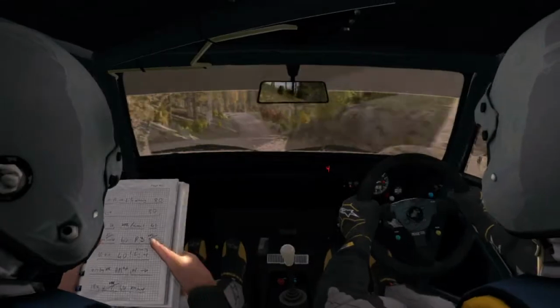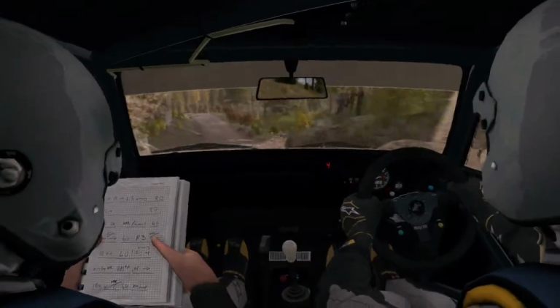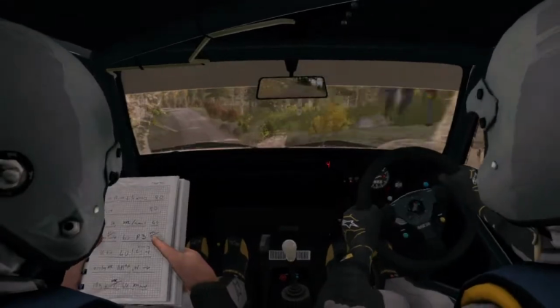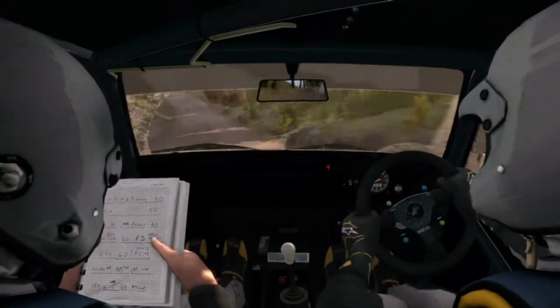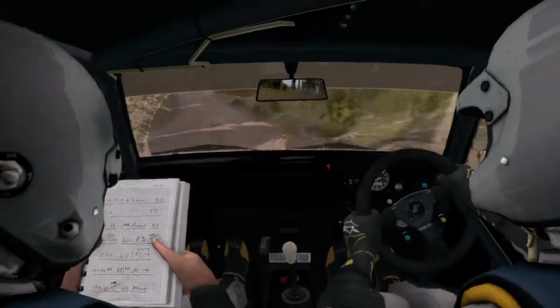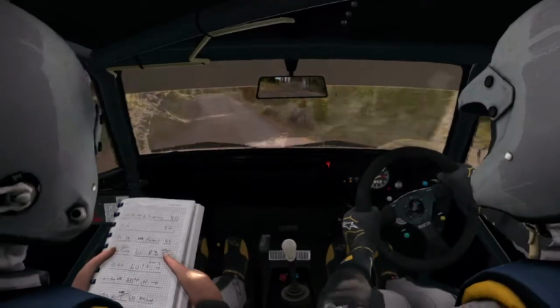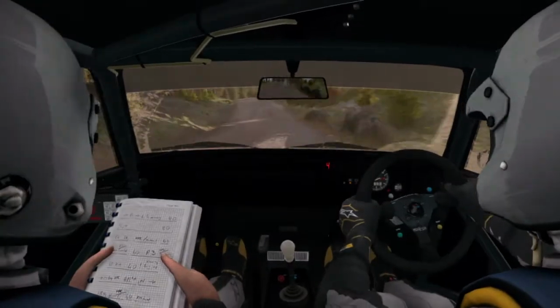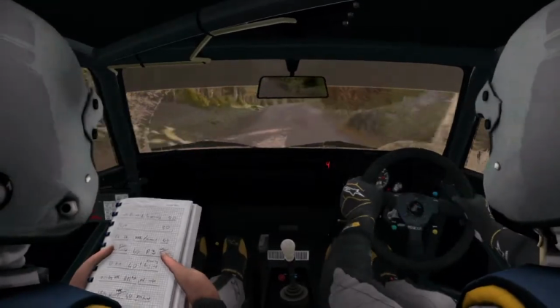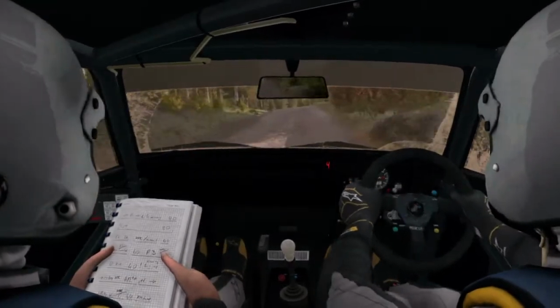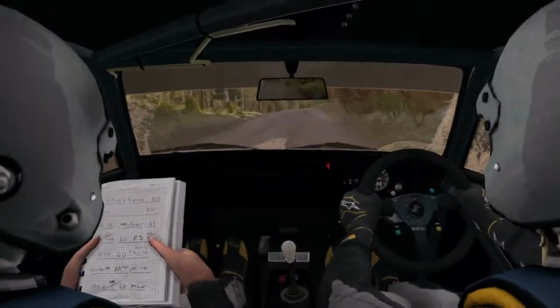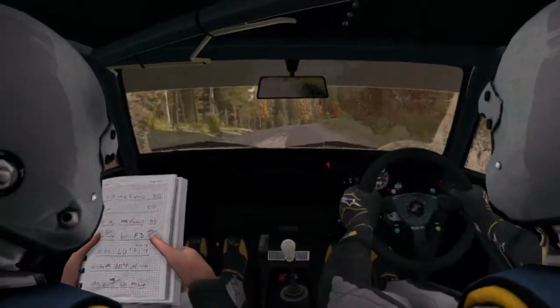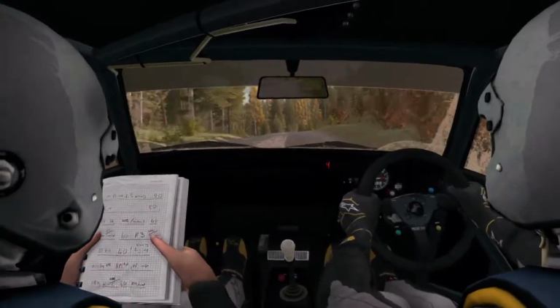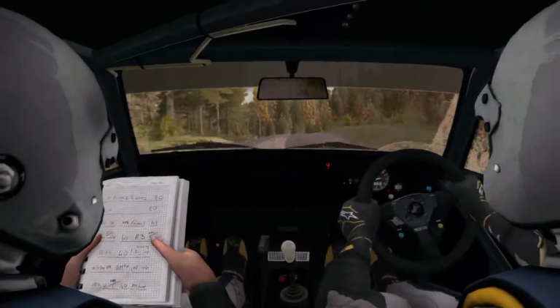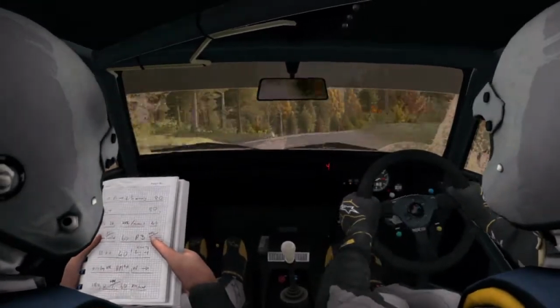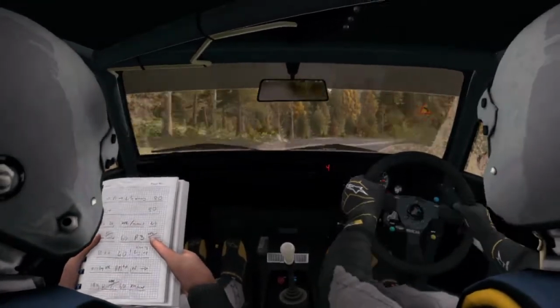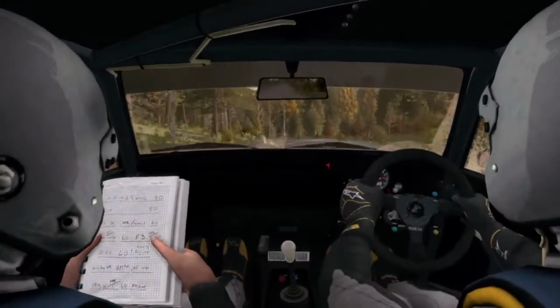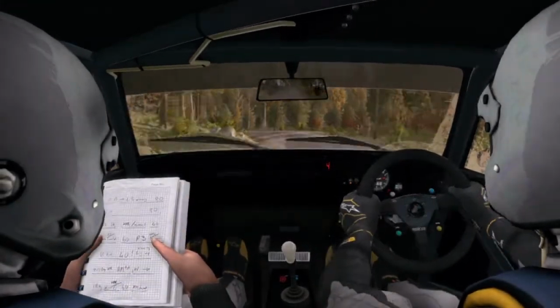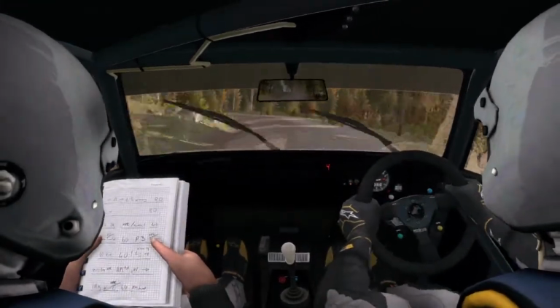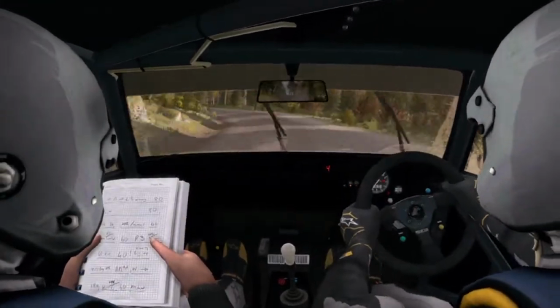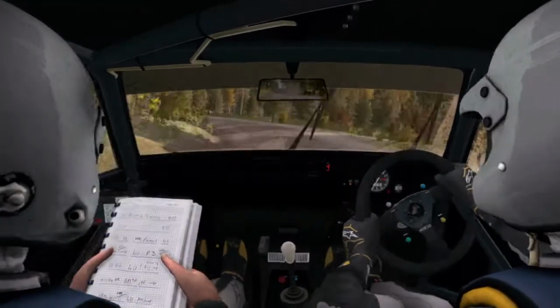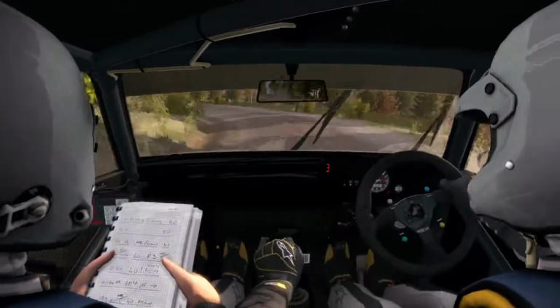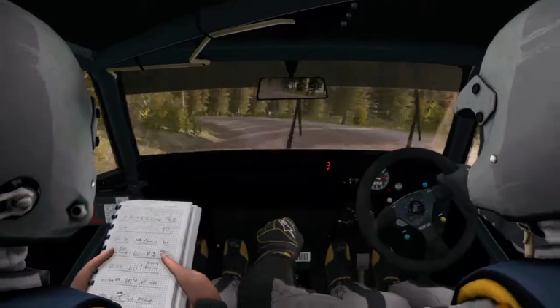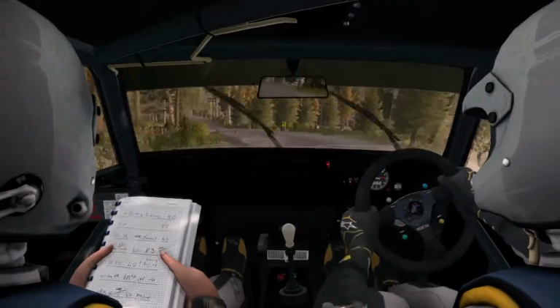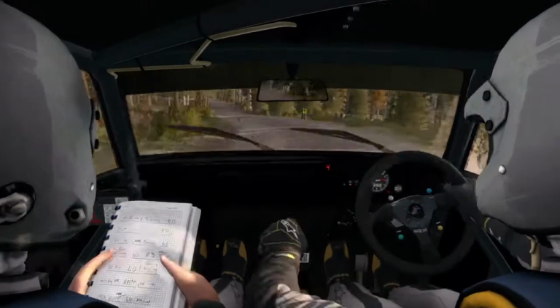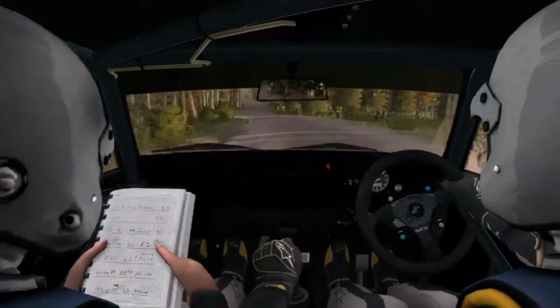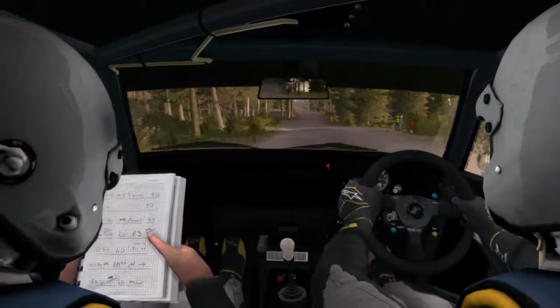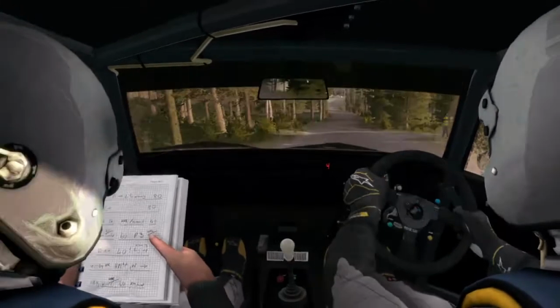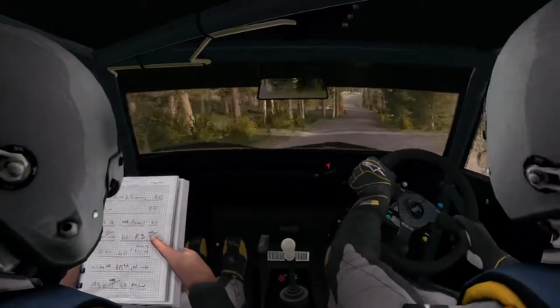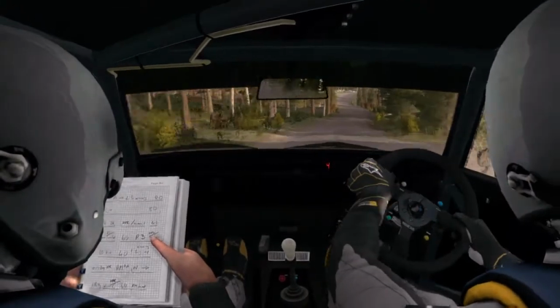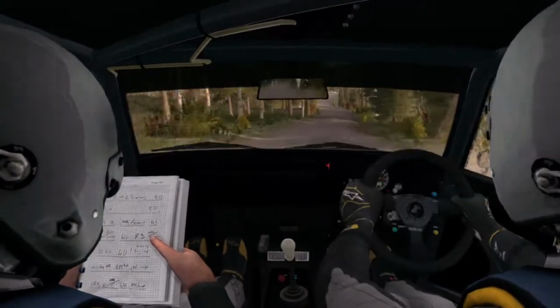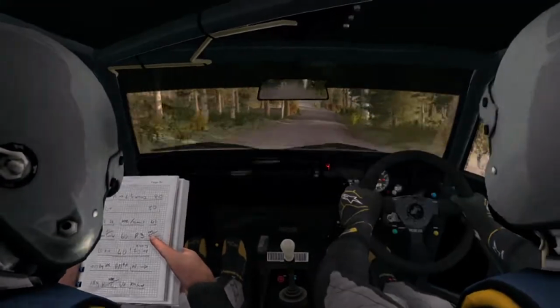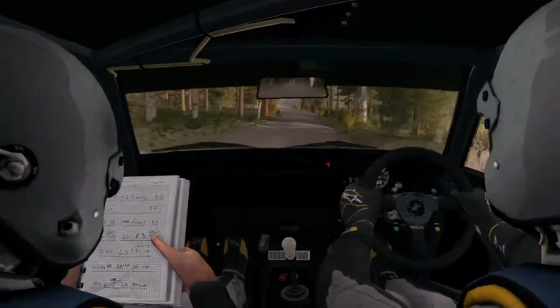And left 3, half long, opens past junction, 250 line through depth. Right 4 long over crest, 130.